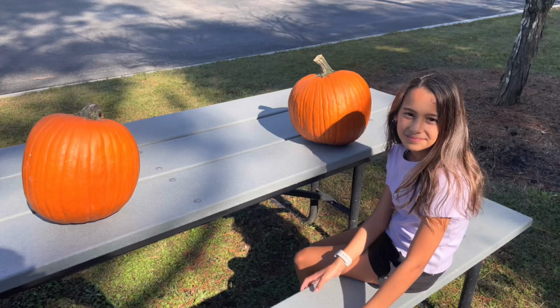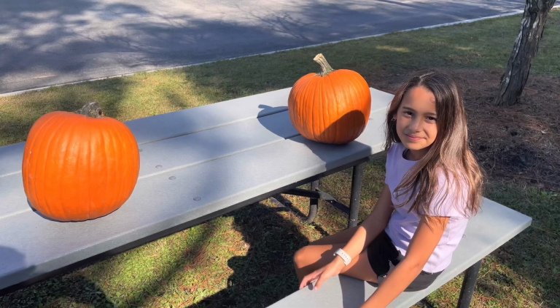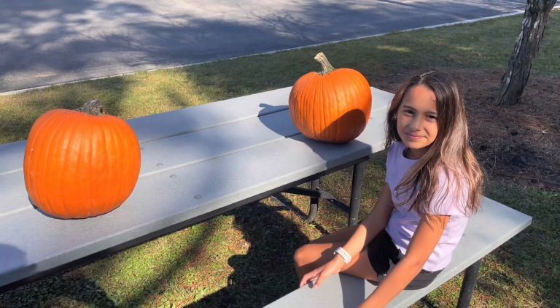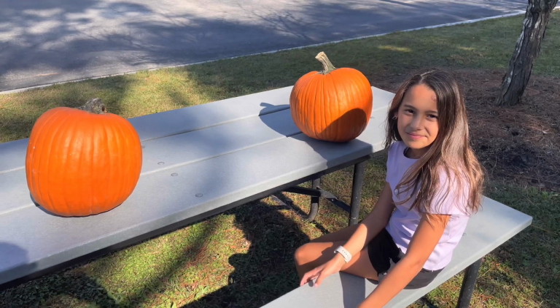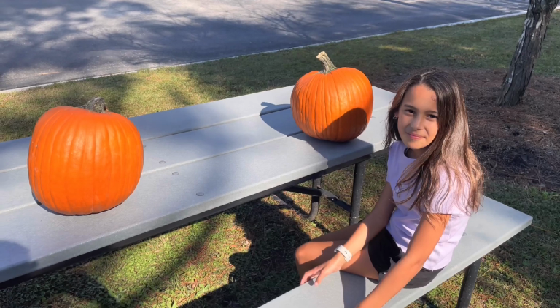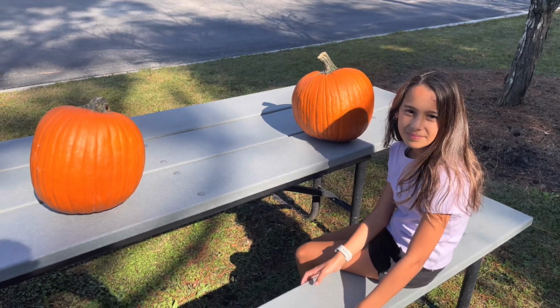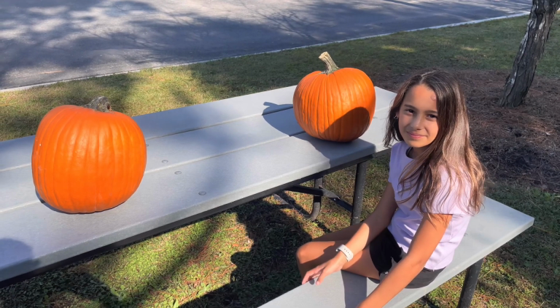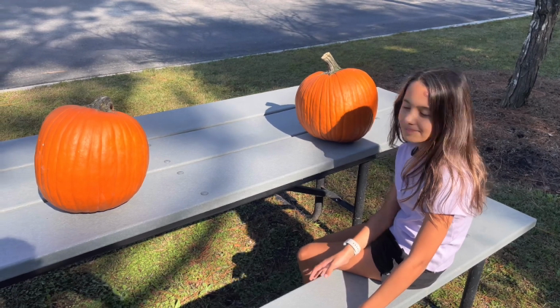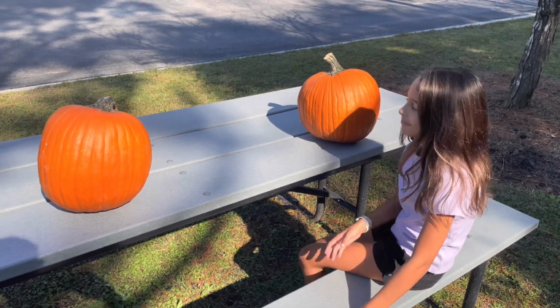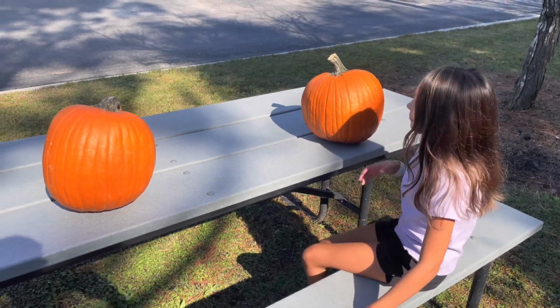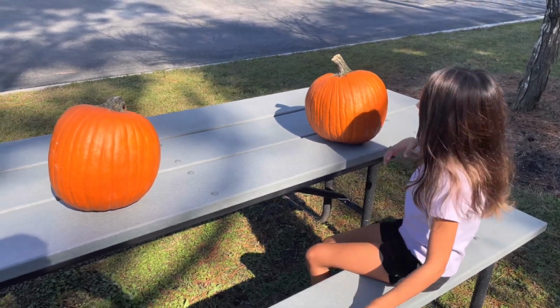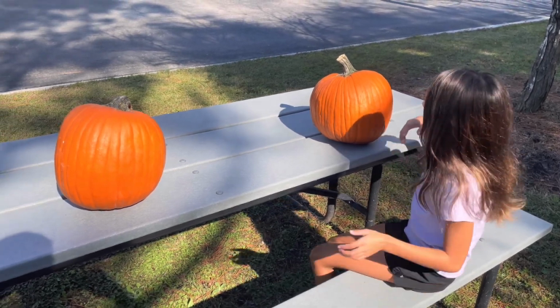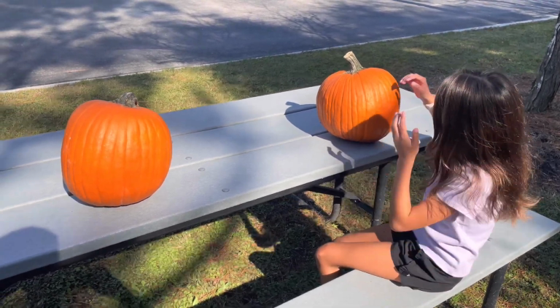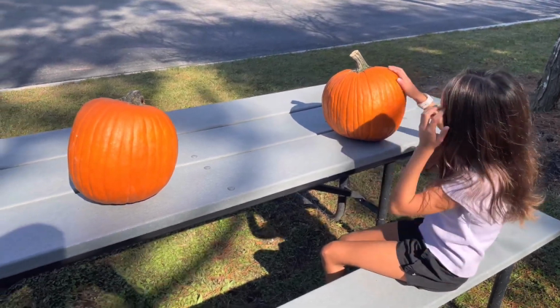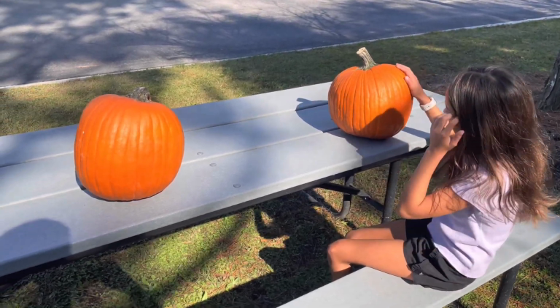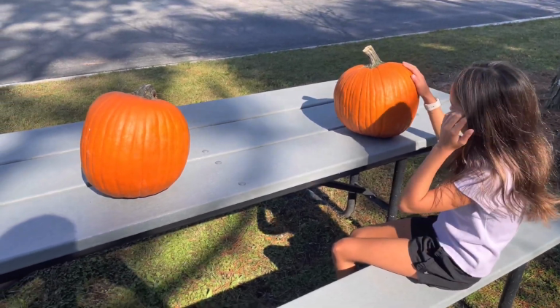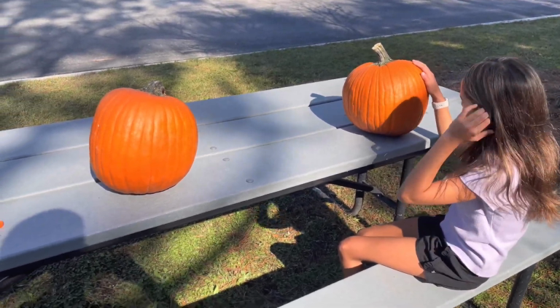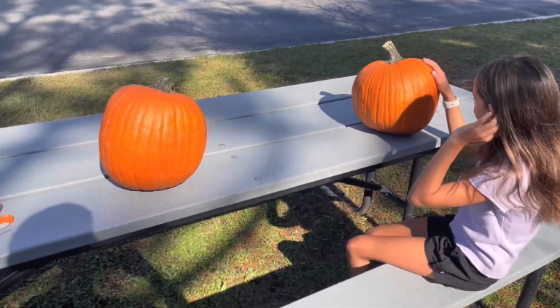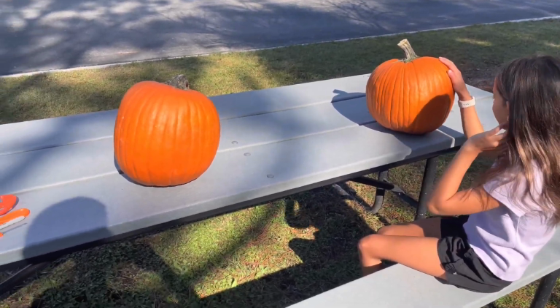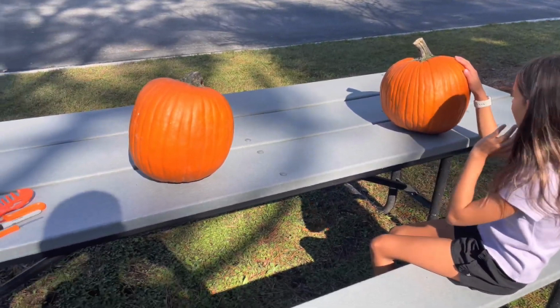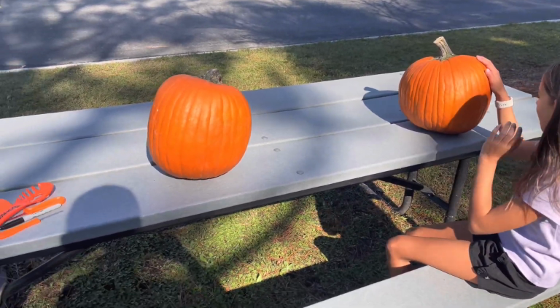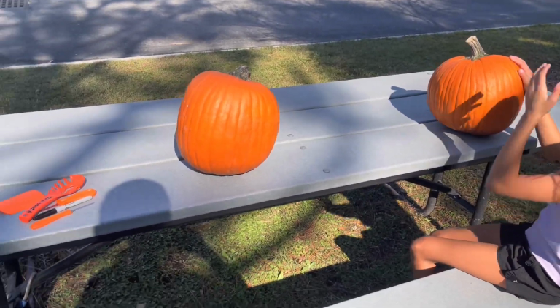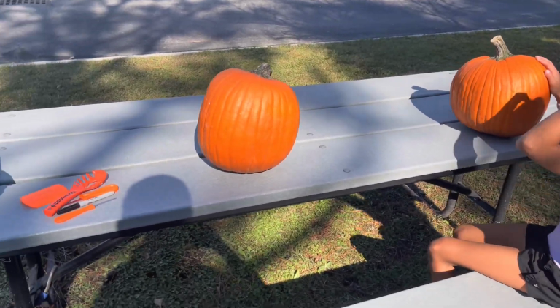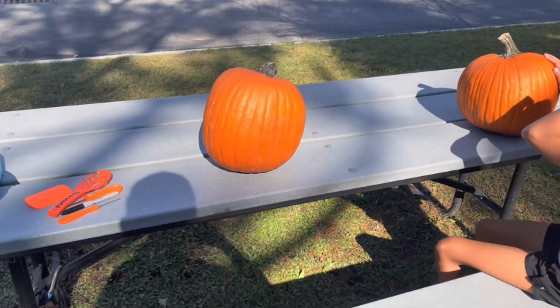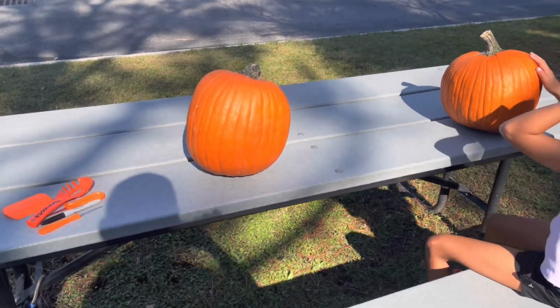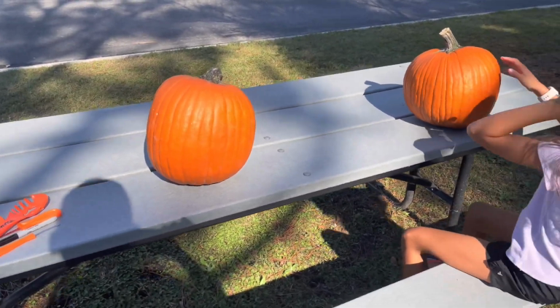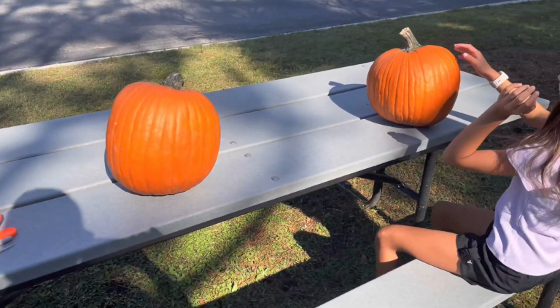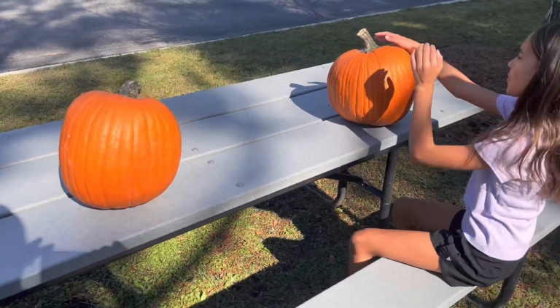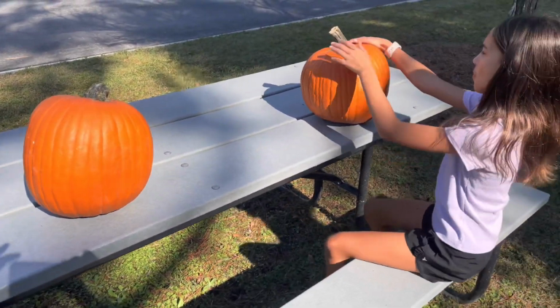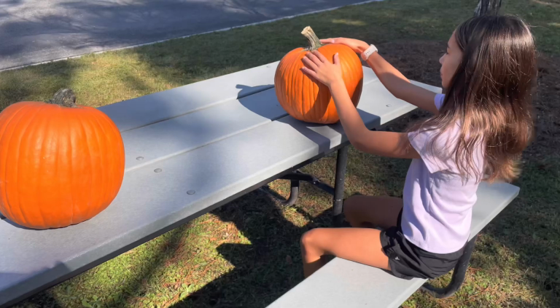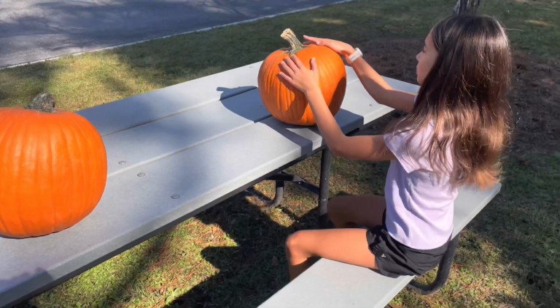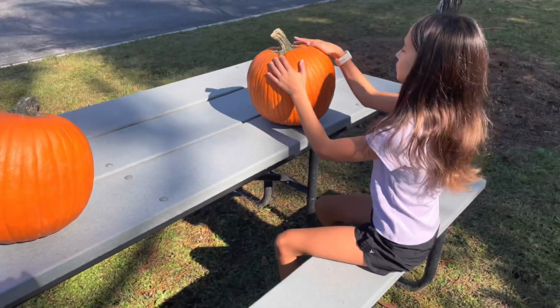Alright, Avery and I are about to carve pumpkins for 2024. Let's see what design she does.